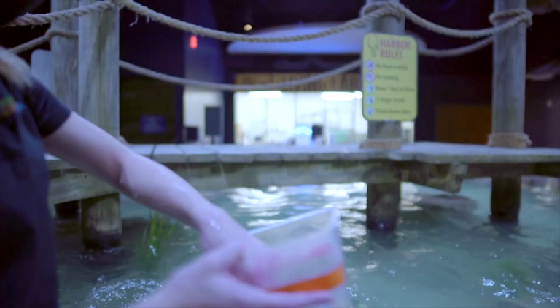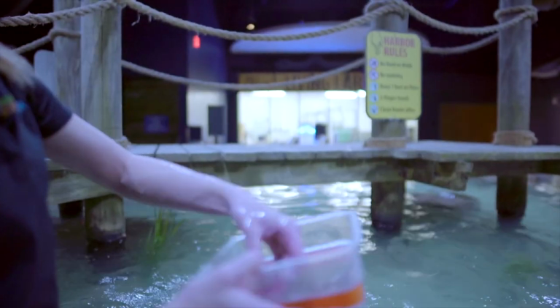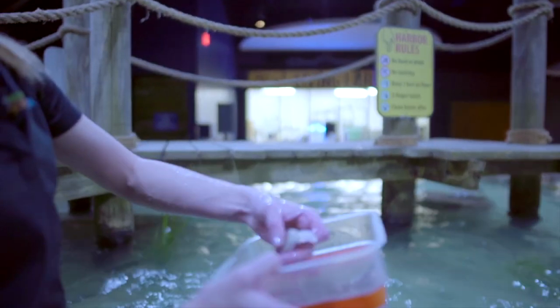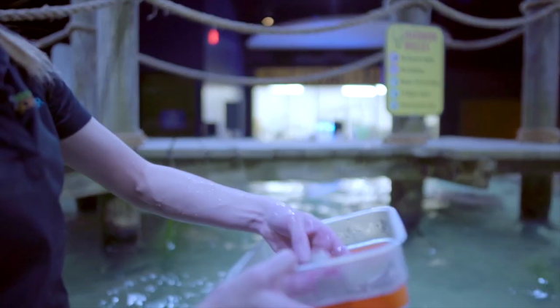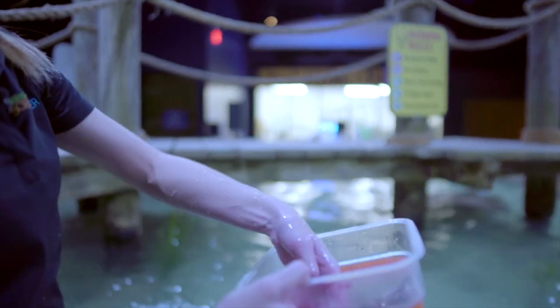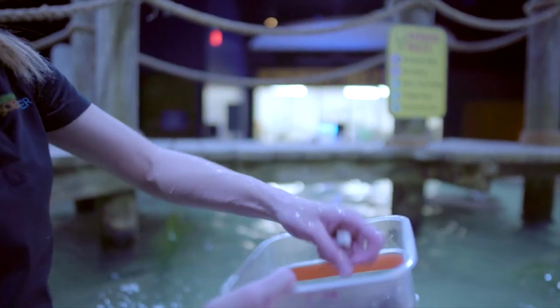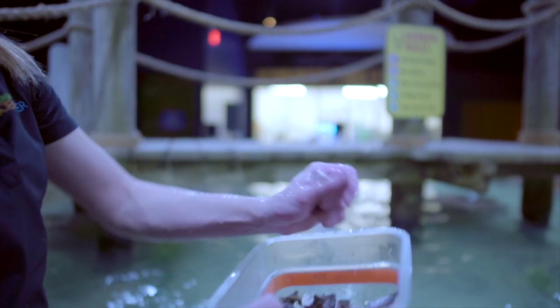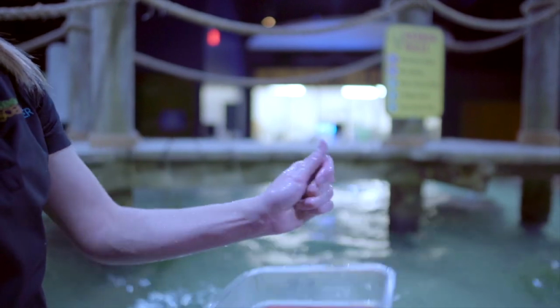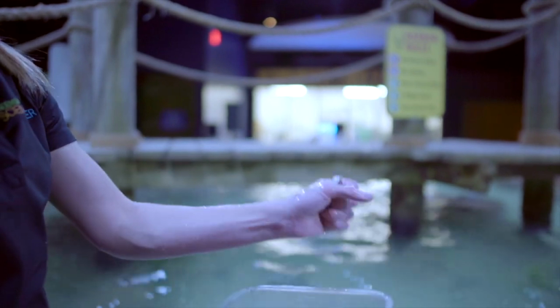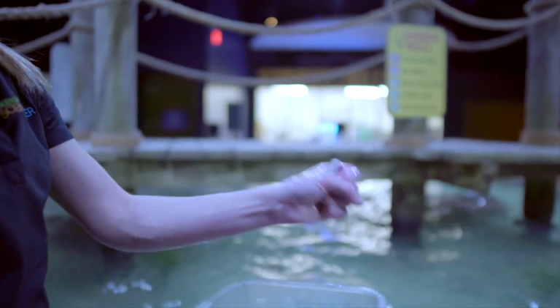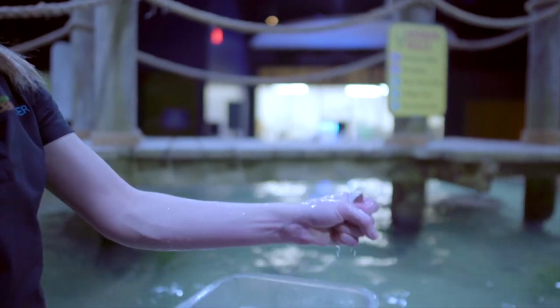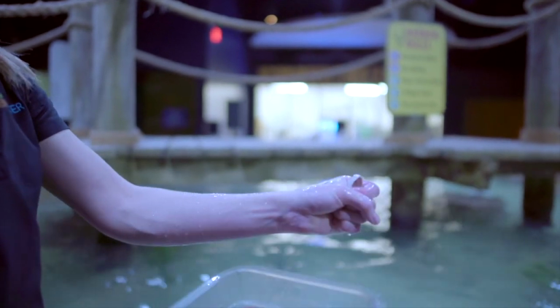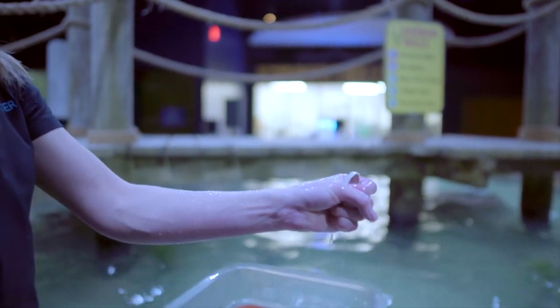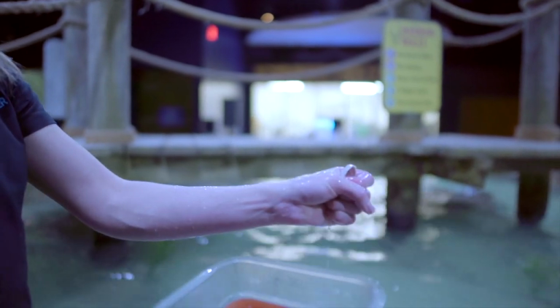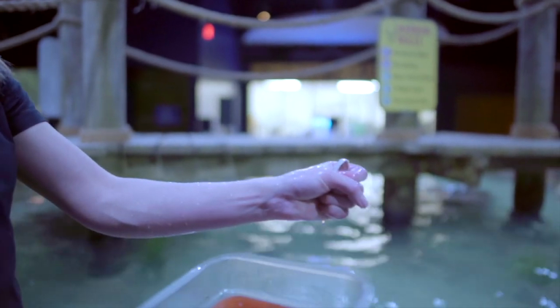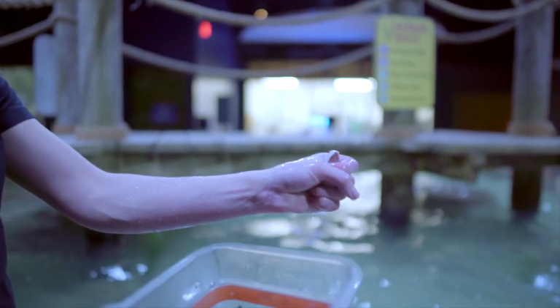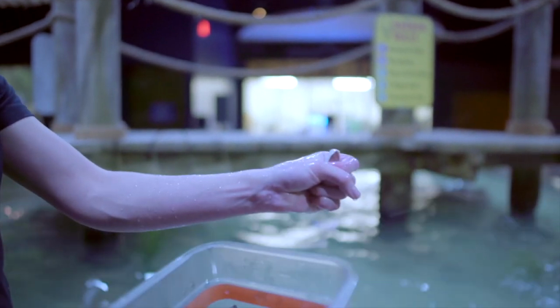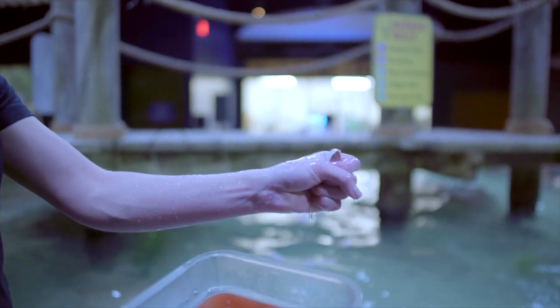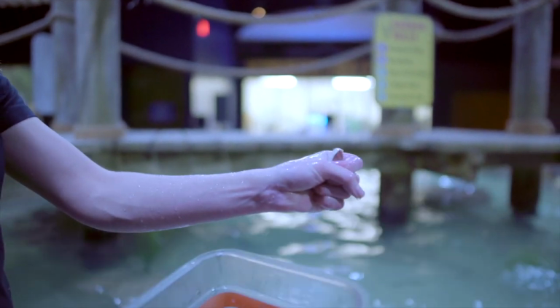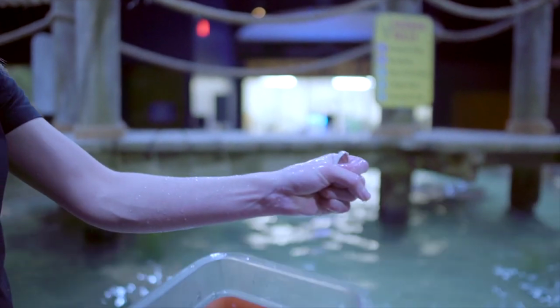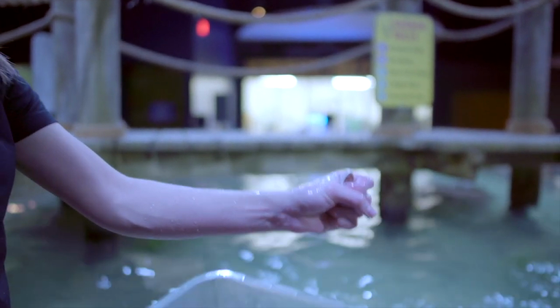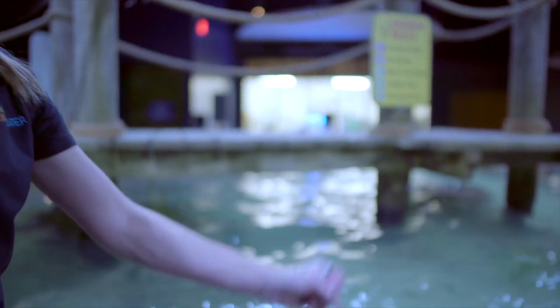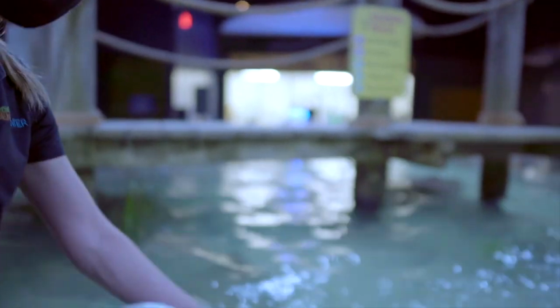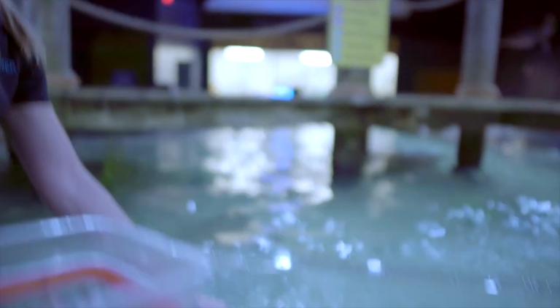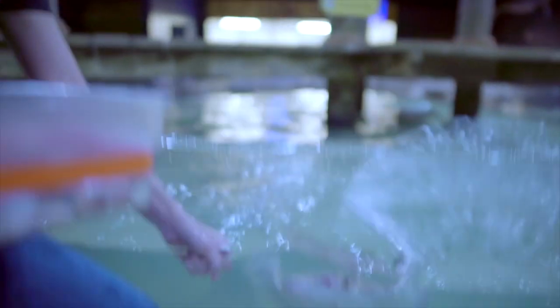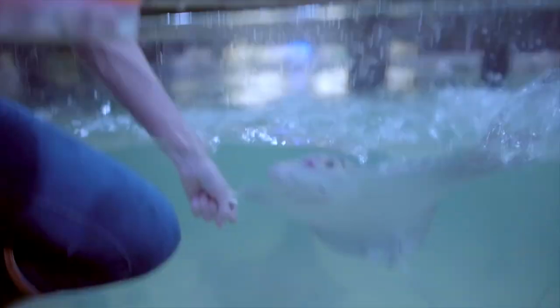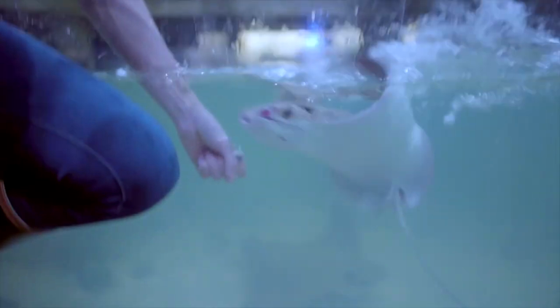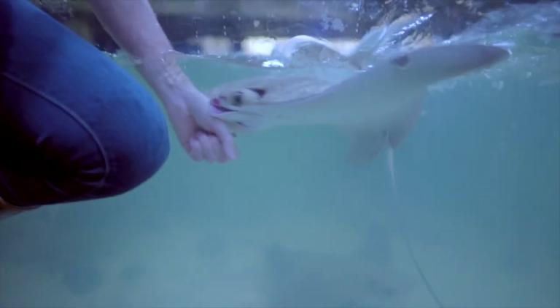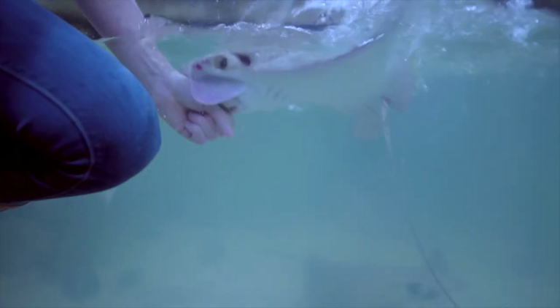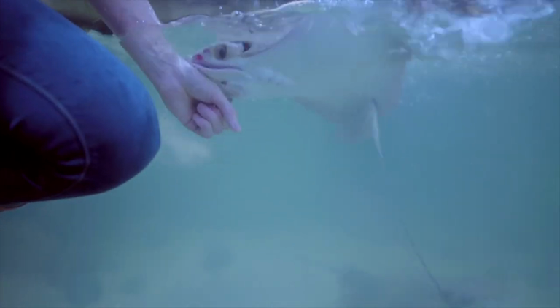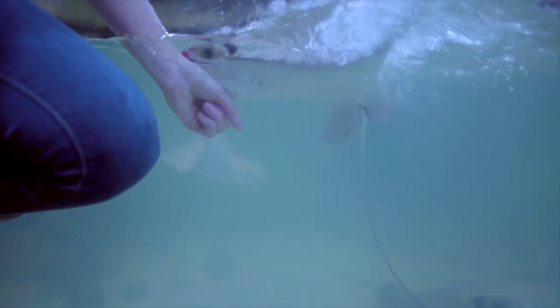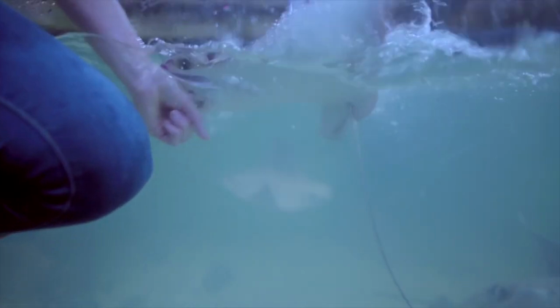So for these guys, to feed them, I just hold the food like that and then they suck it right at the top. Their mouths are on the bottom.